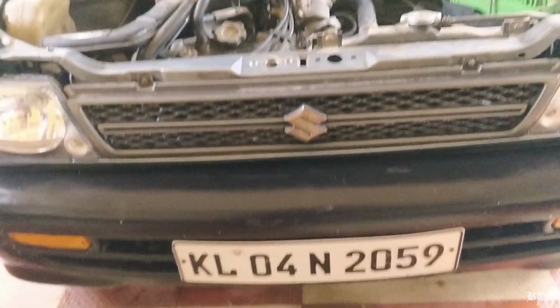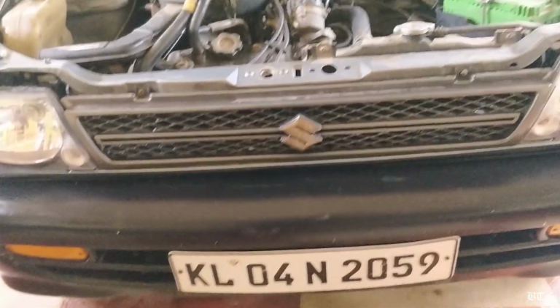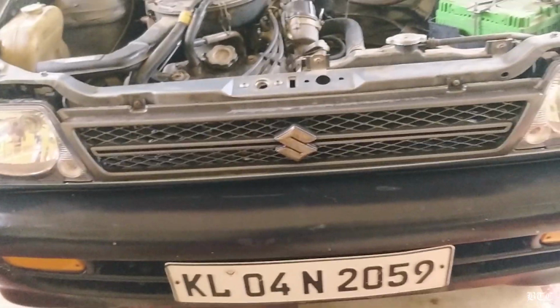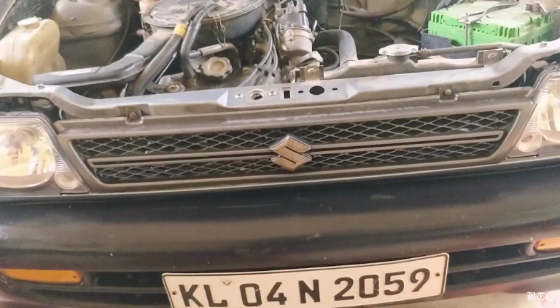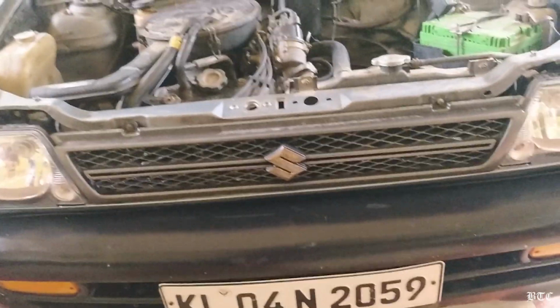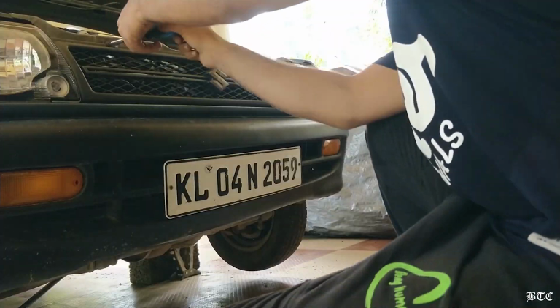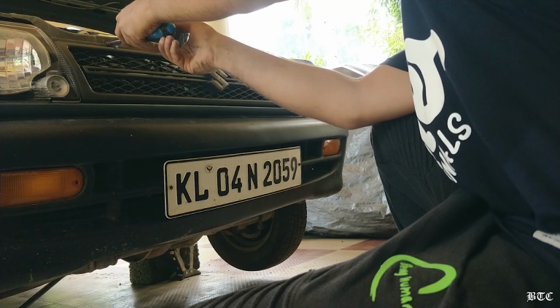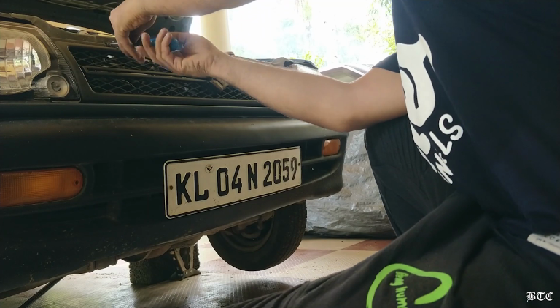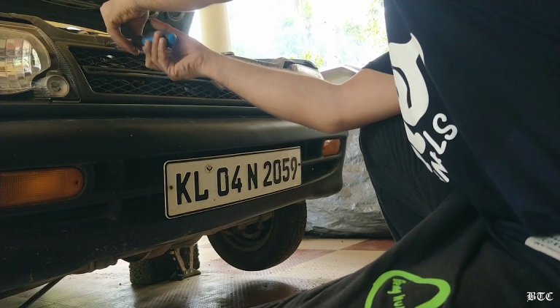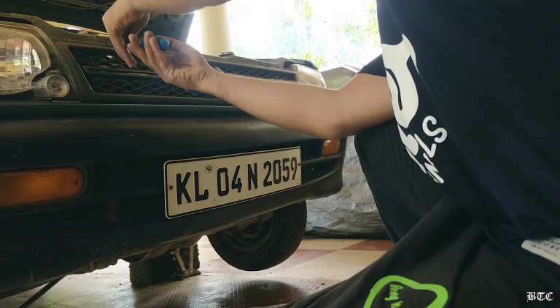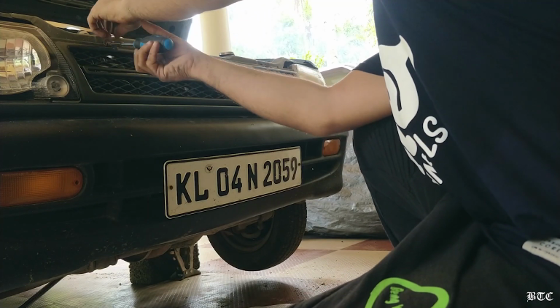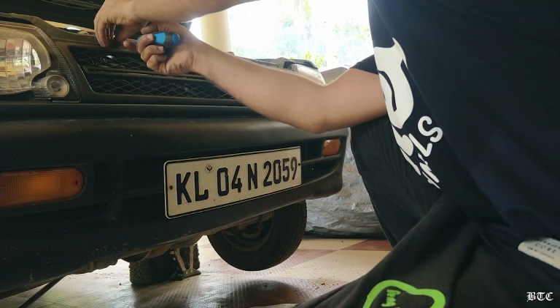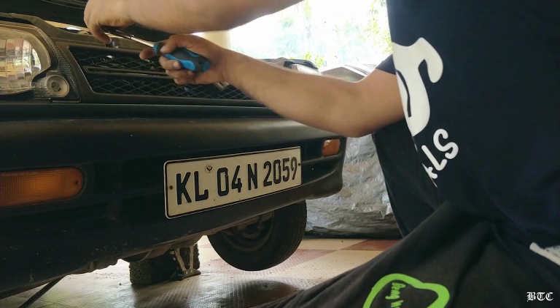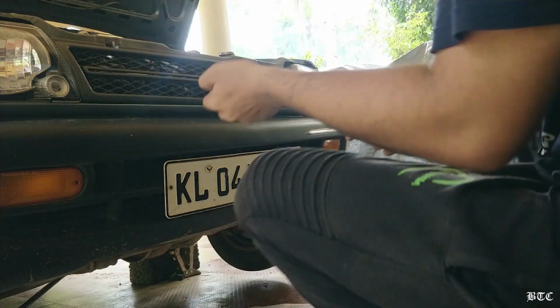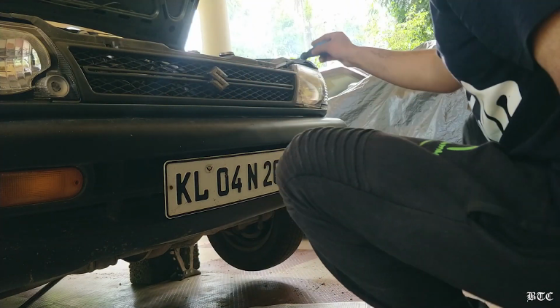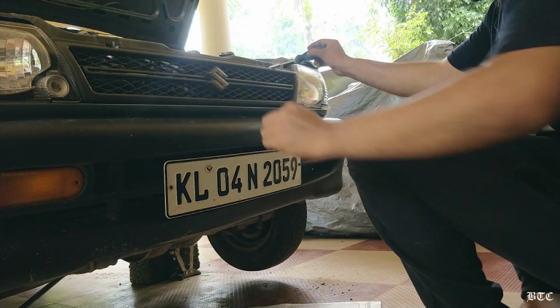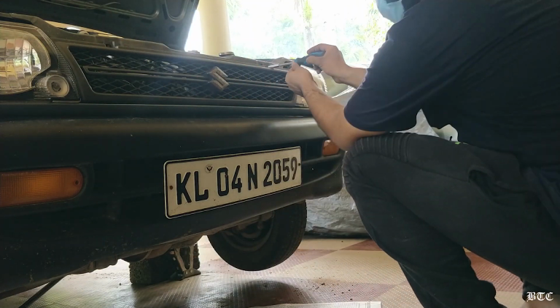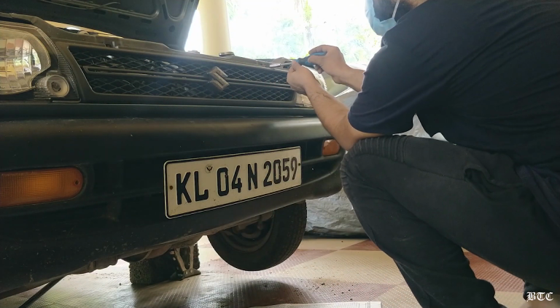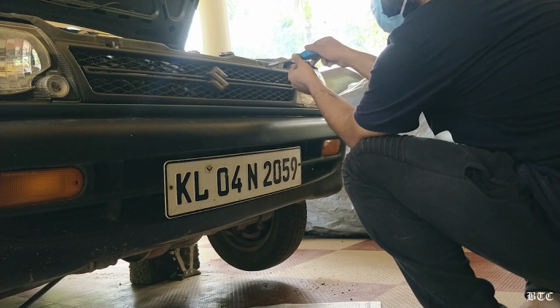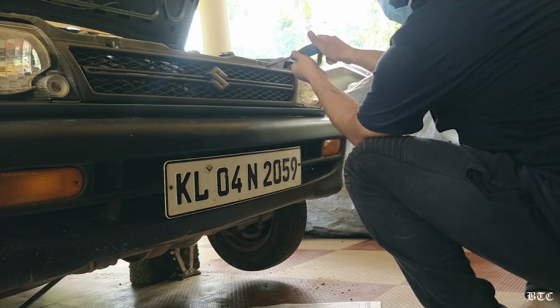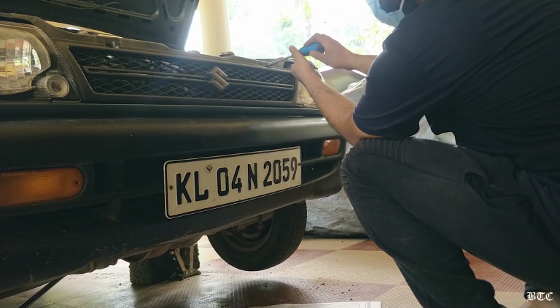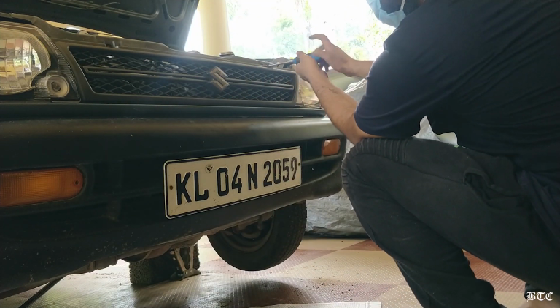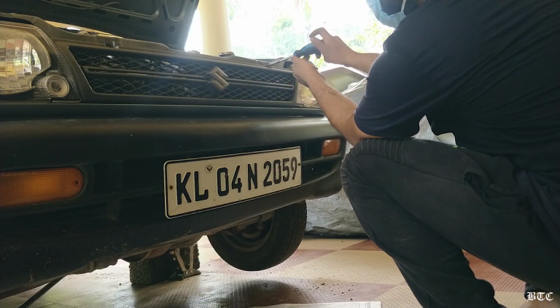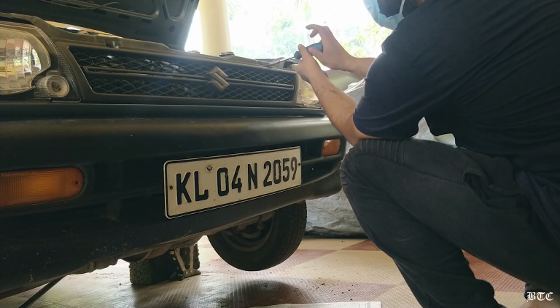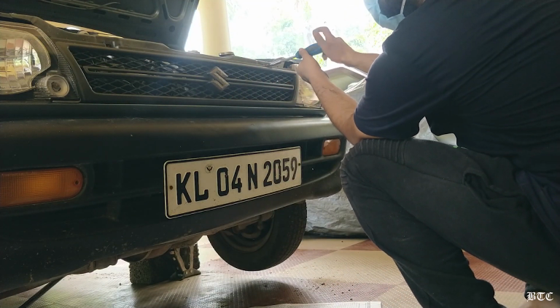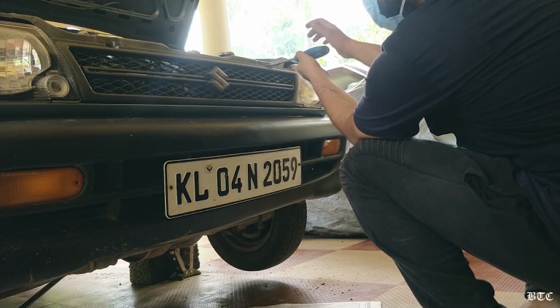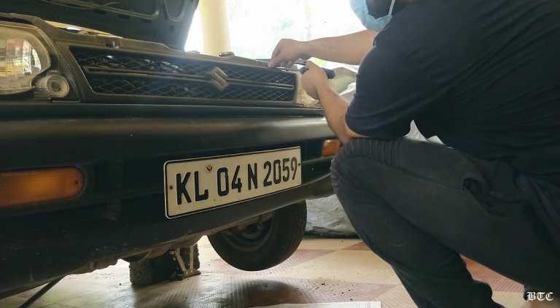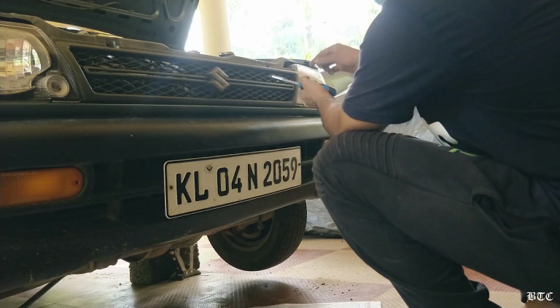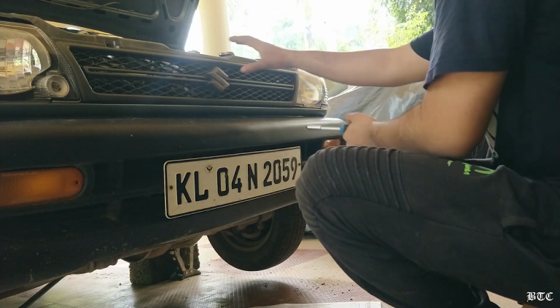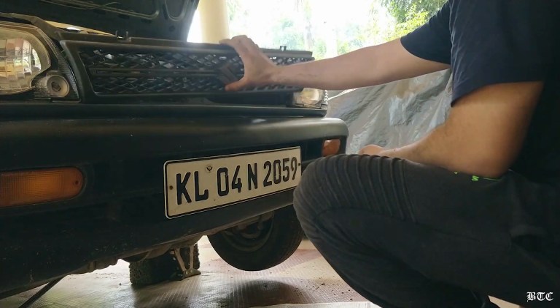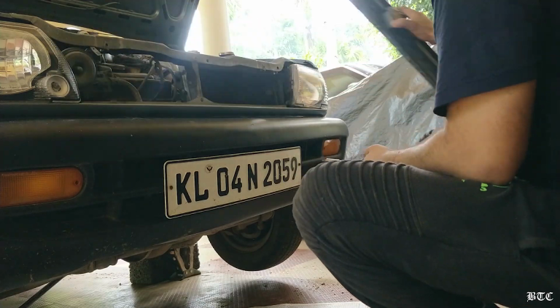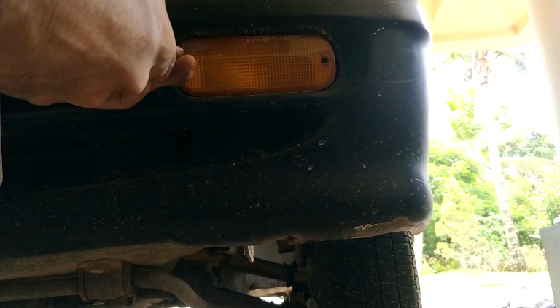First, let us remove the front grill. For that, we need to remove these two Philips screws in the front, and the grill will come apart. Now let's remove the bumper.